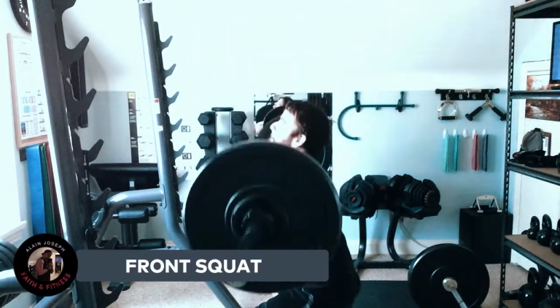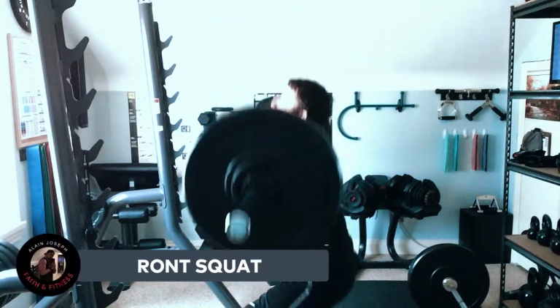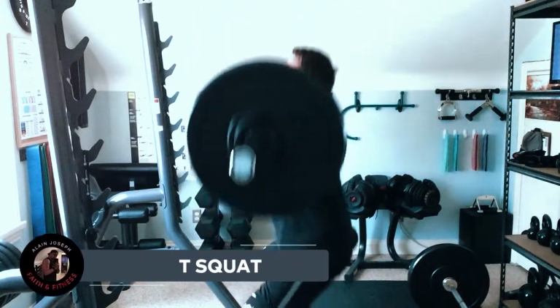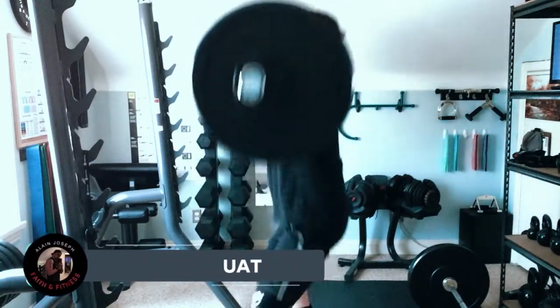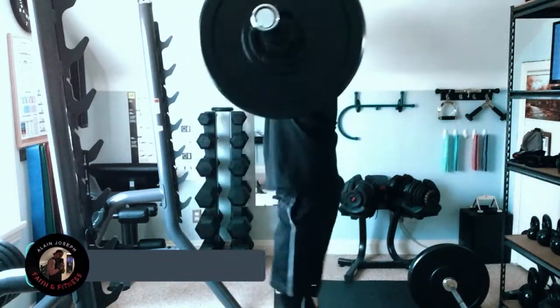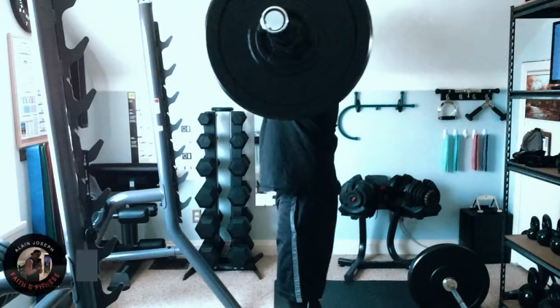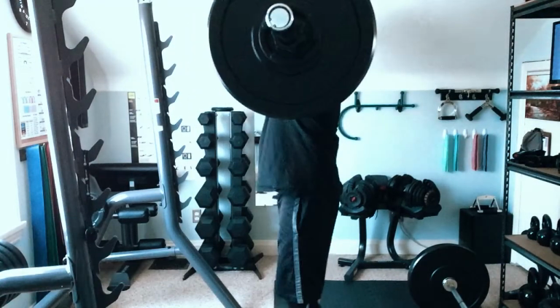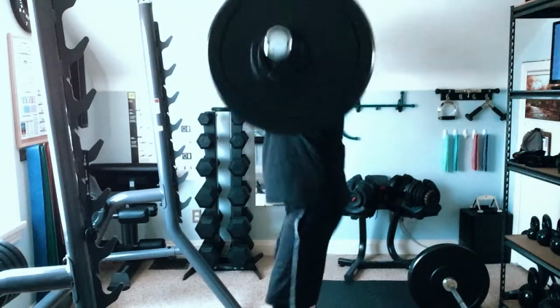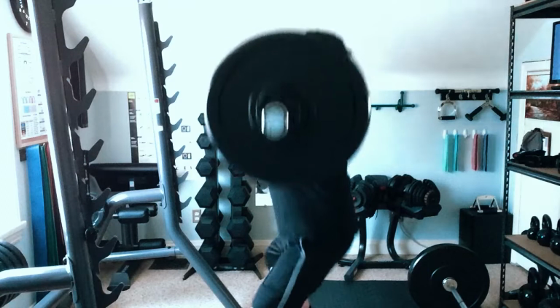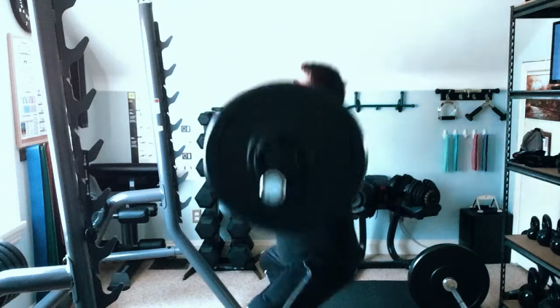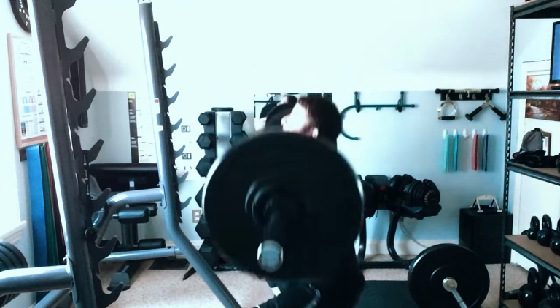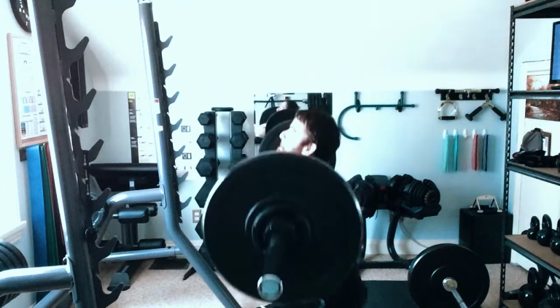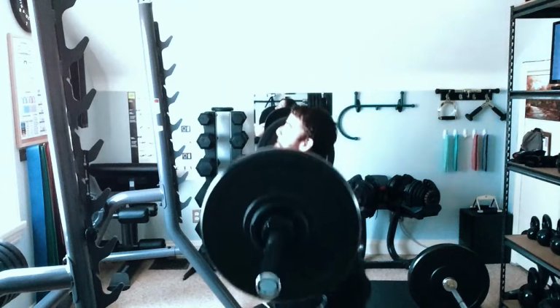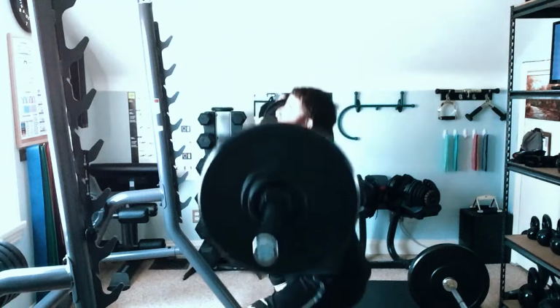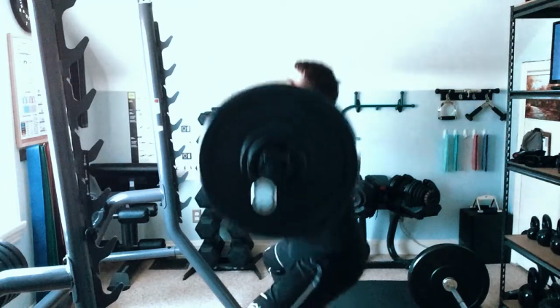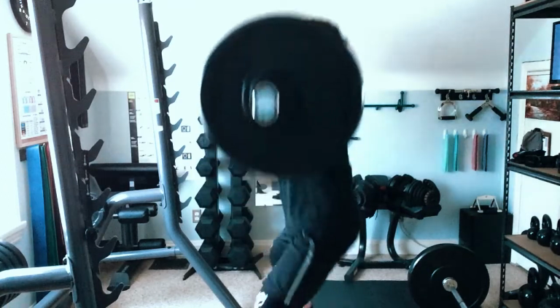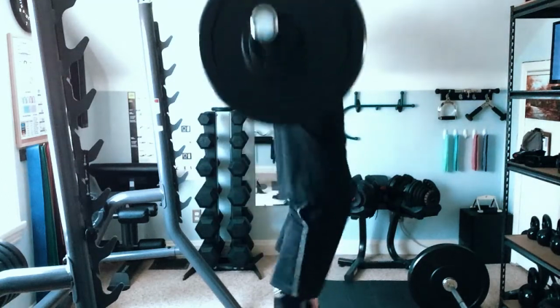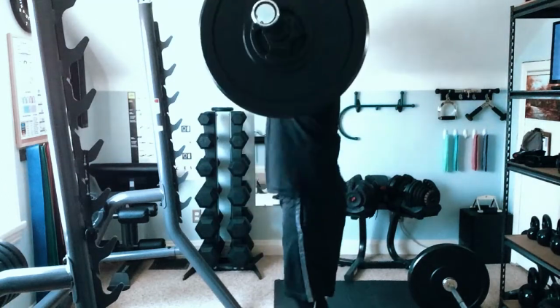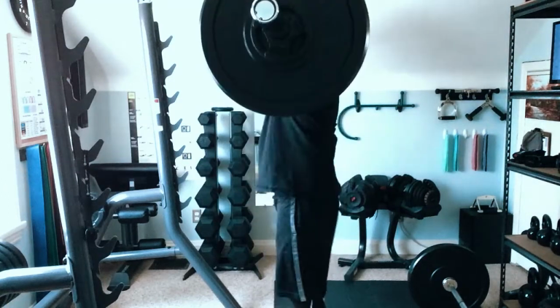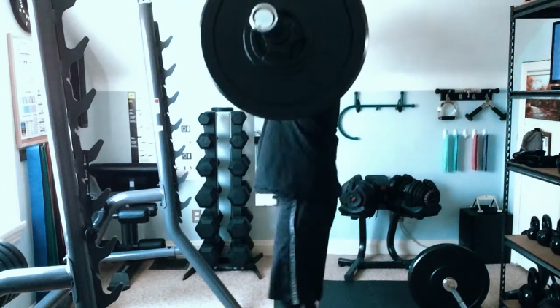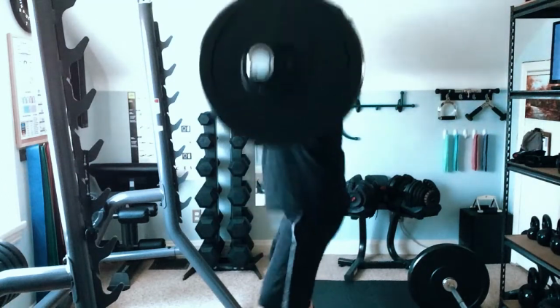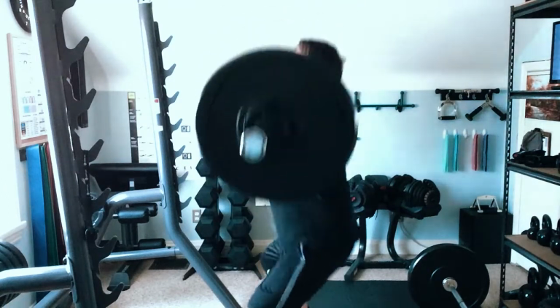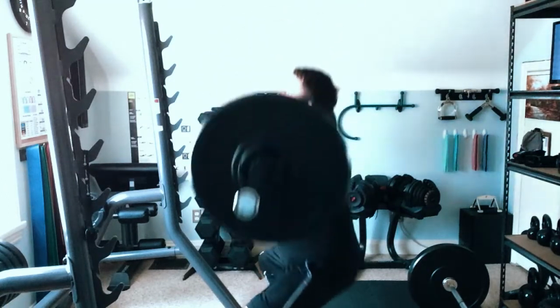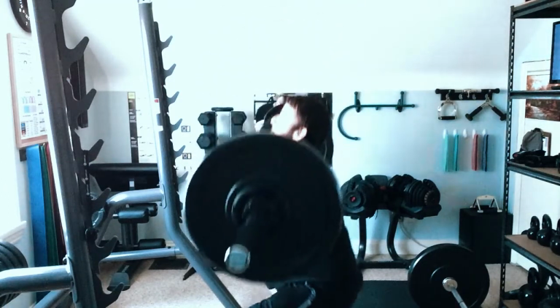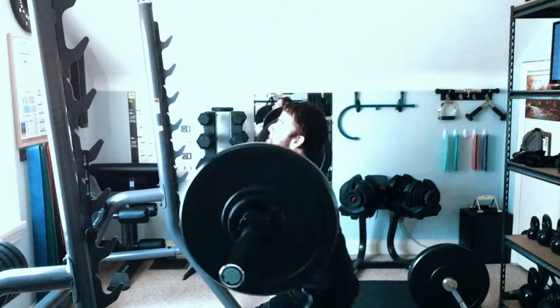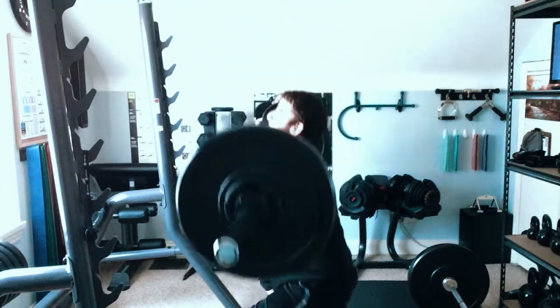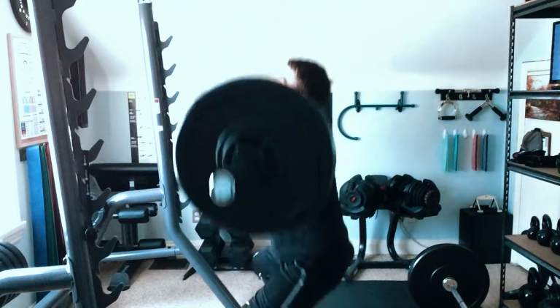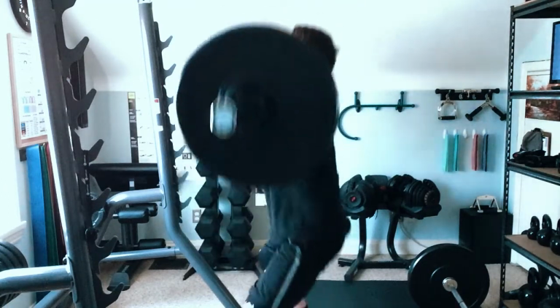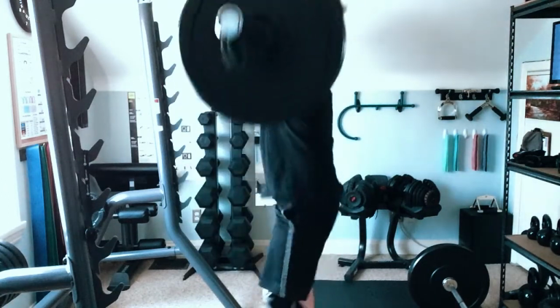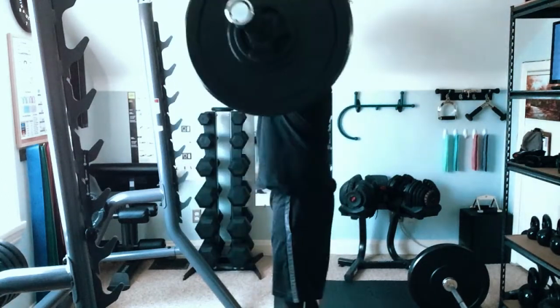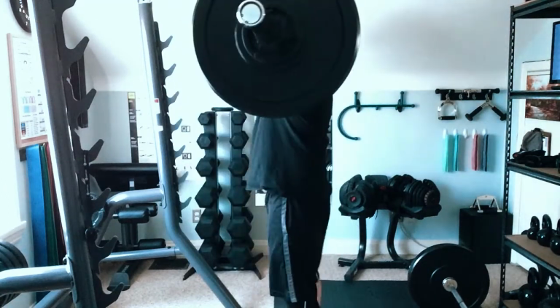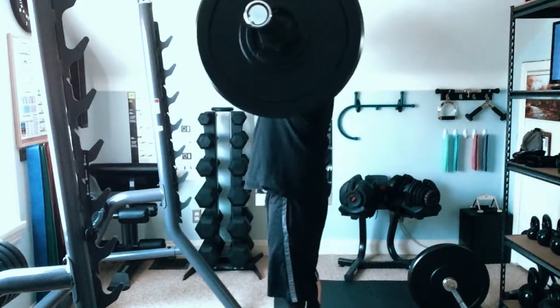Good day everybody, welcome to my first vlog. To recap my top five moves of the week, we start off today with front squats.